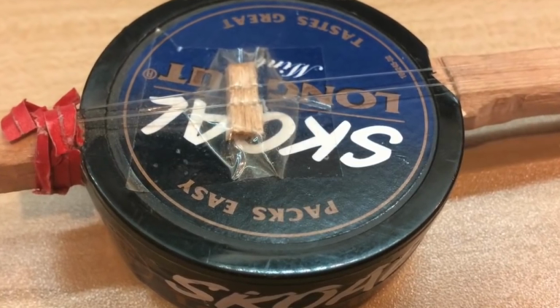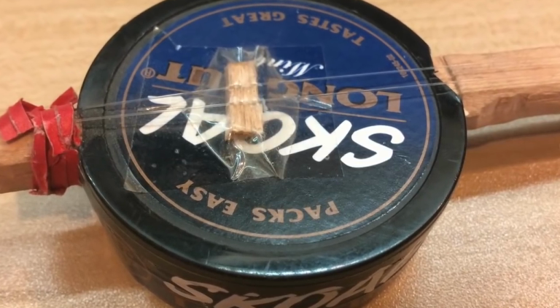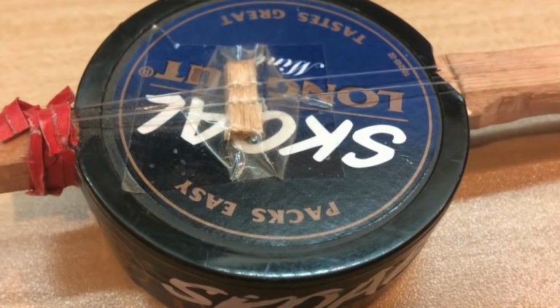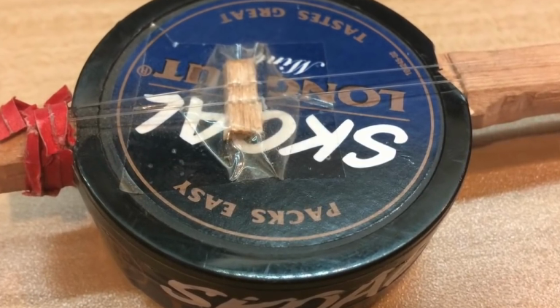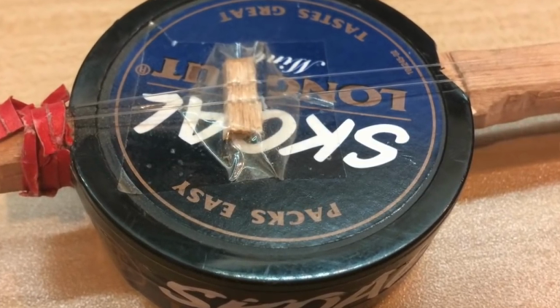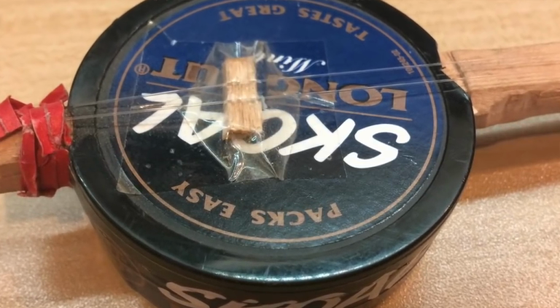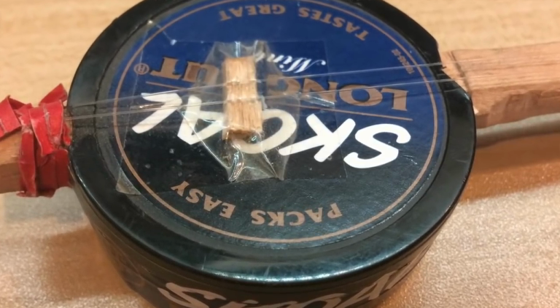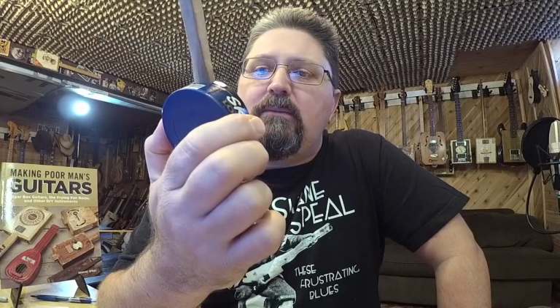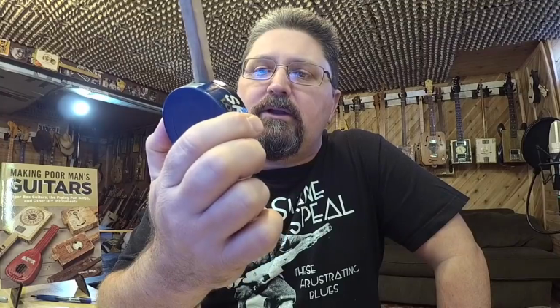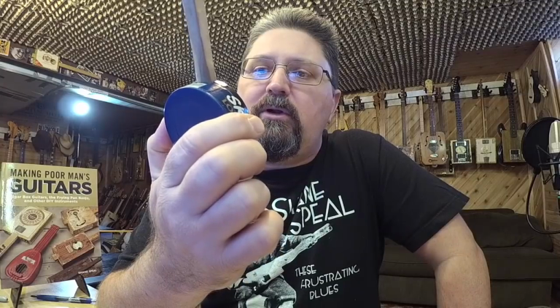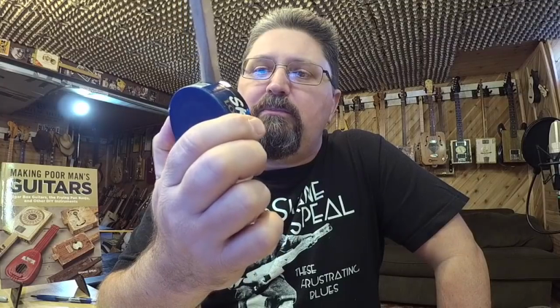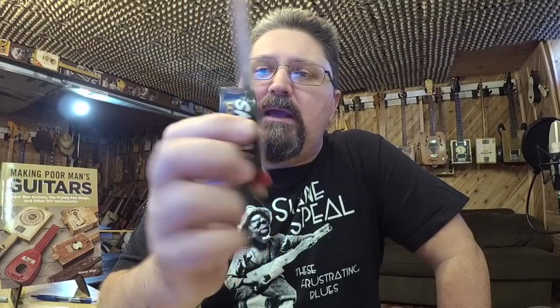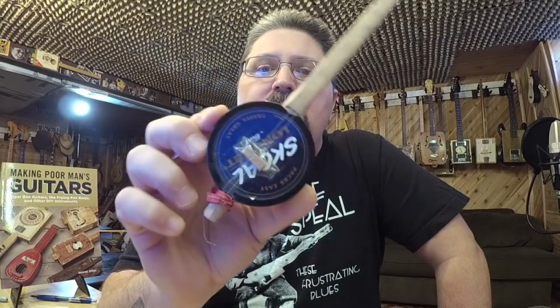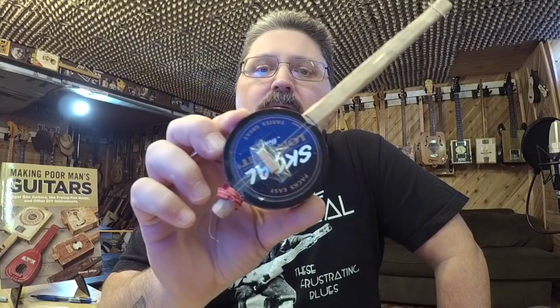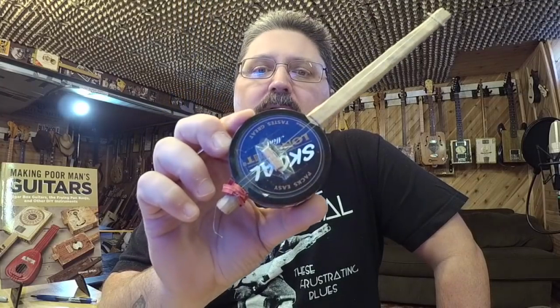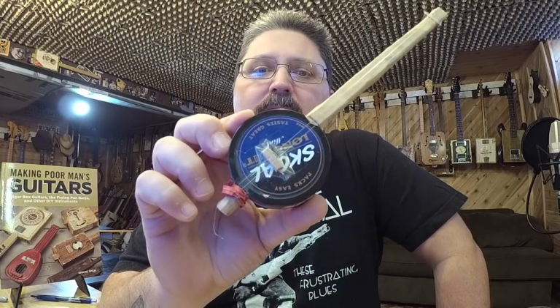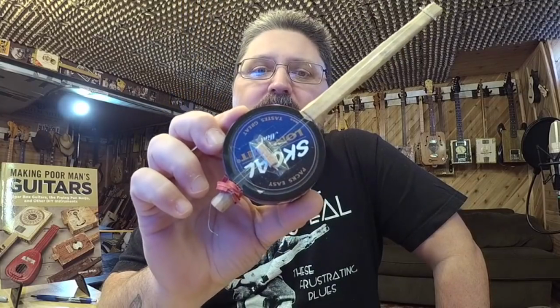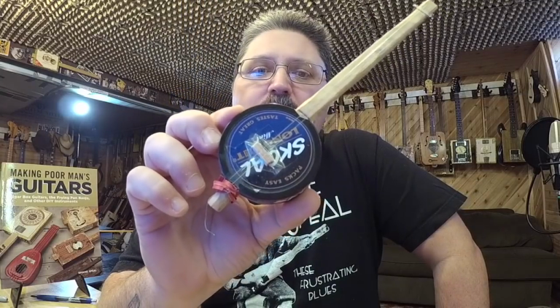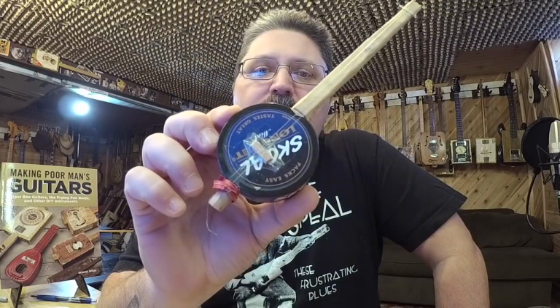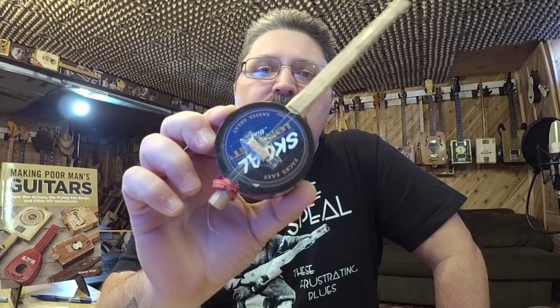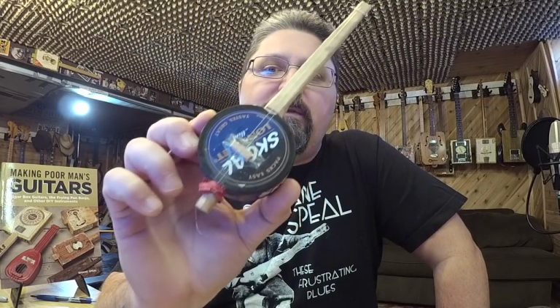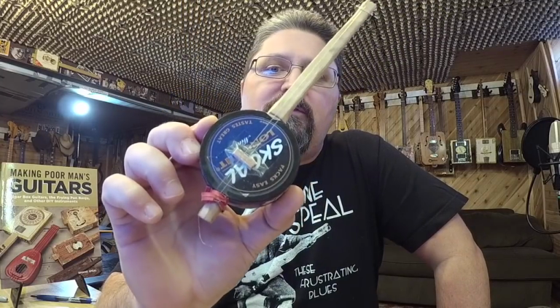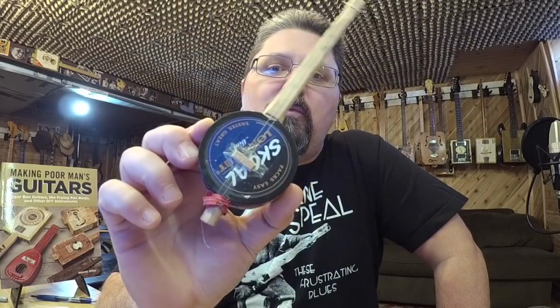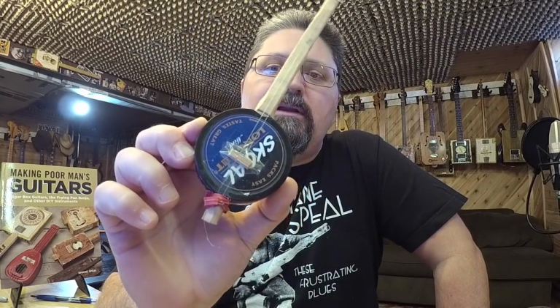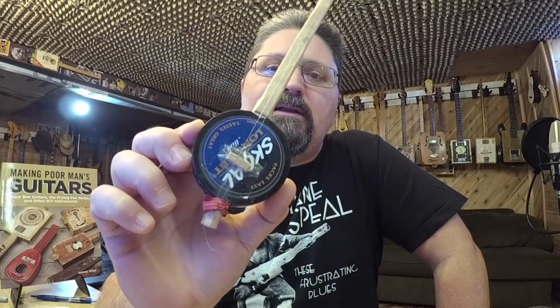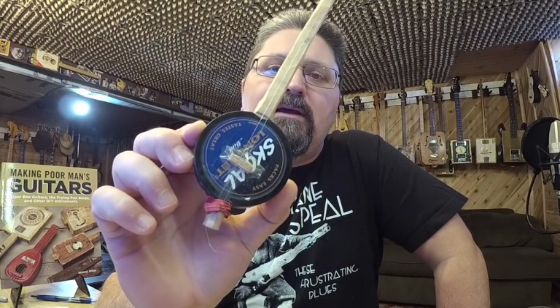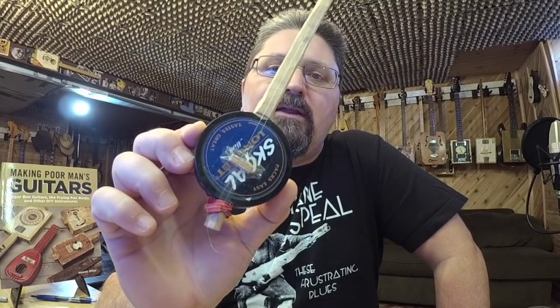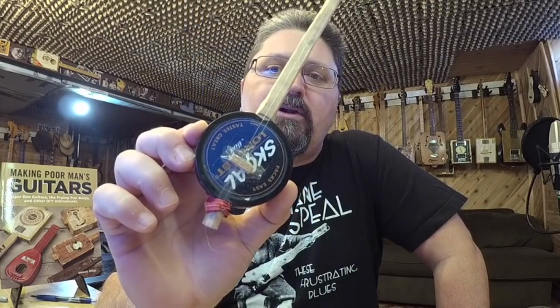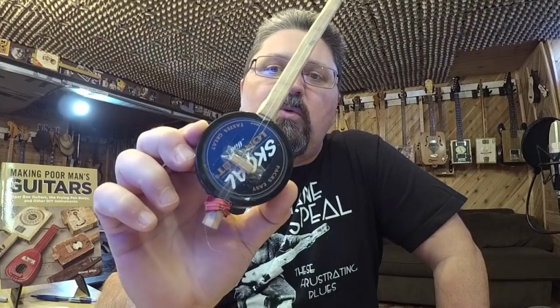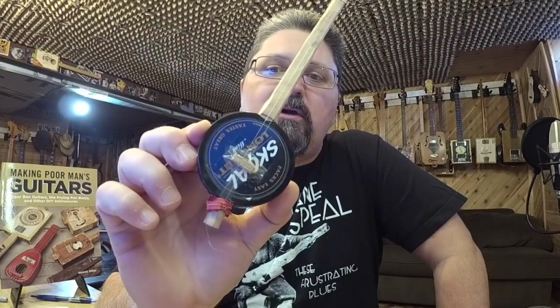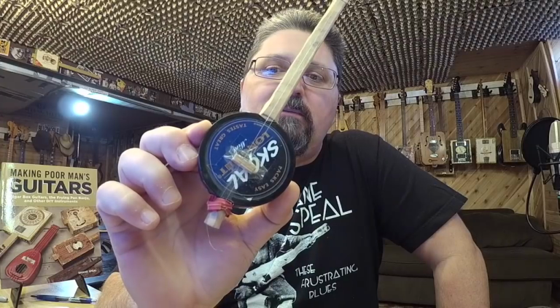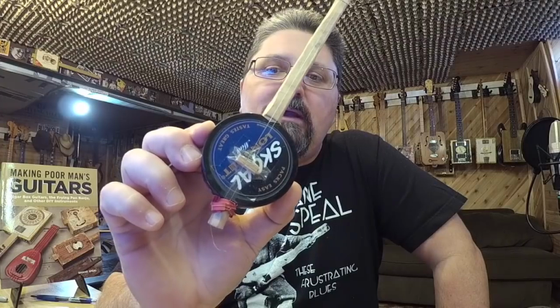During our breaks, we would get bored and start creating musical instruments as something to do. And this was one that a friend of mine, Chris, made. I had made a couple of these, but this is one that another co-worker had made.